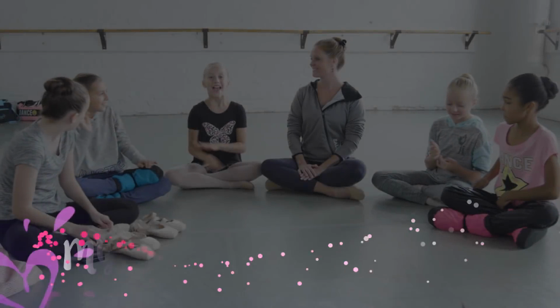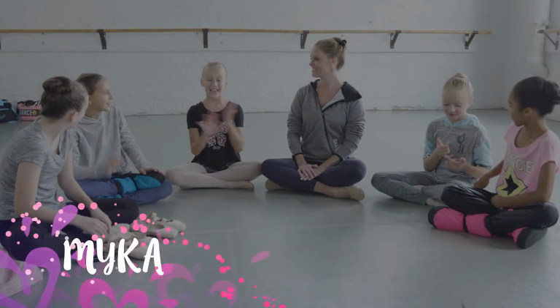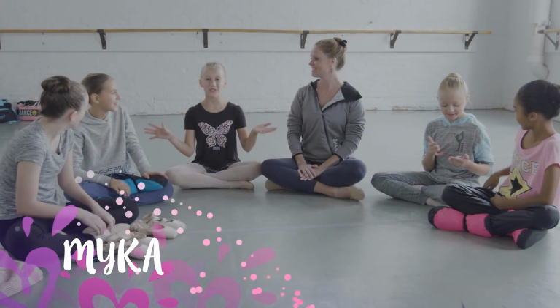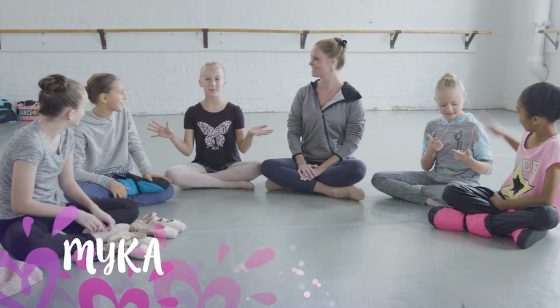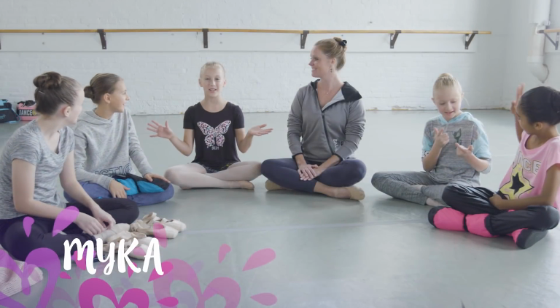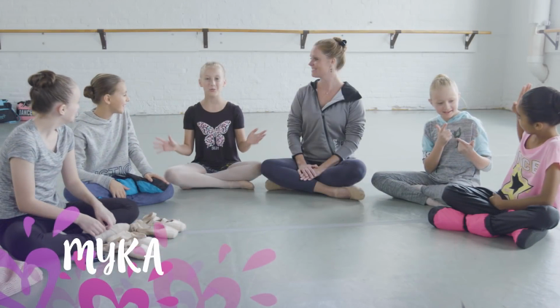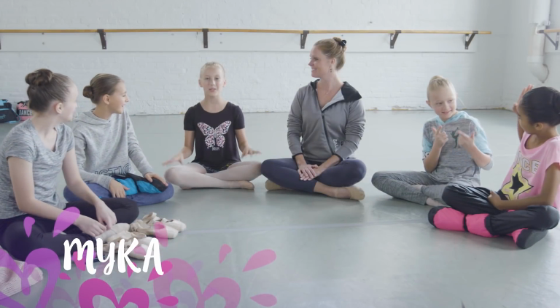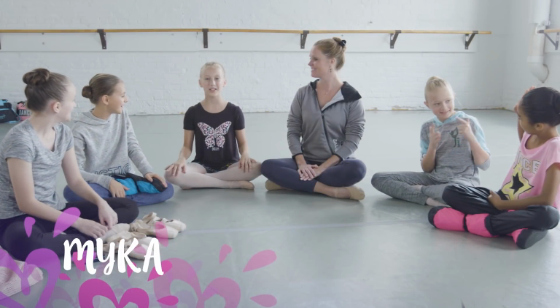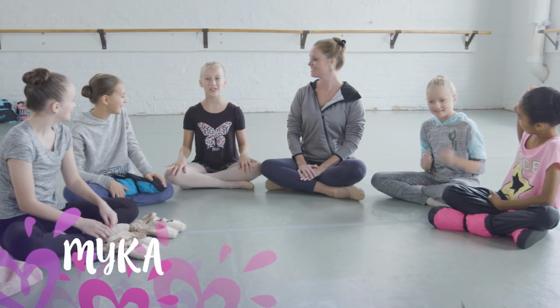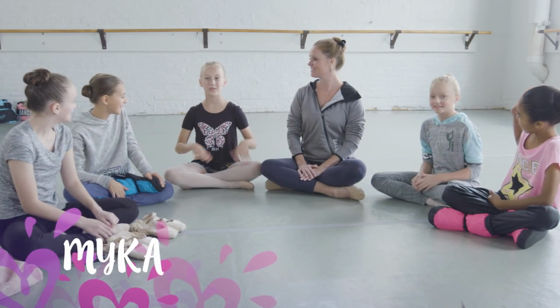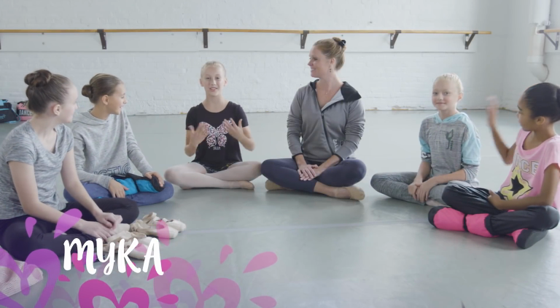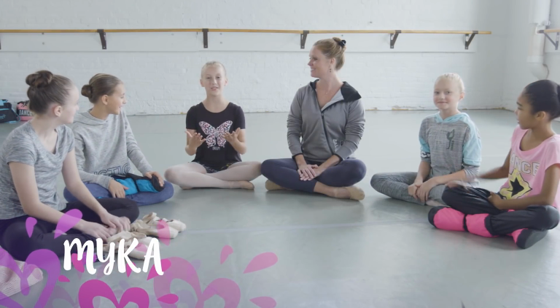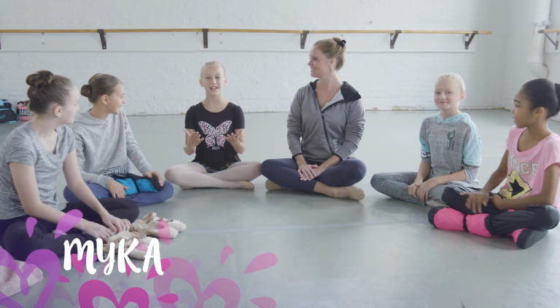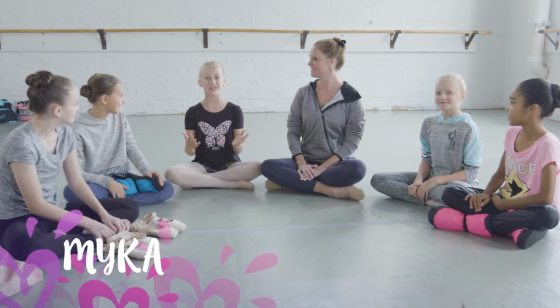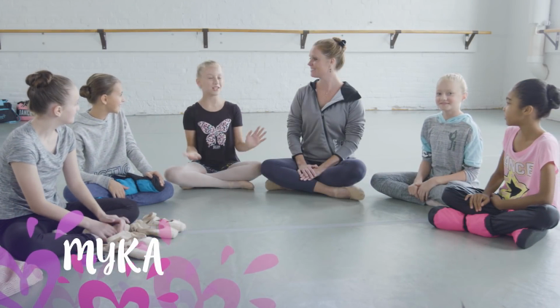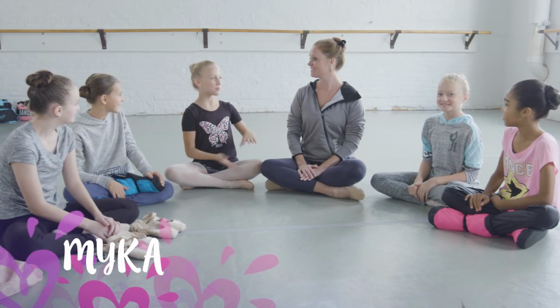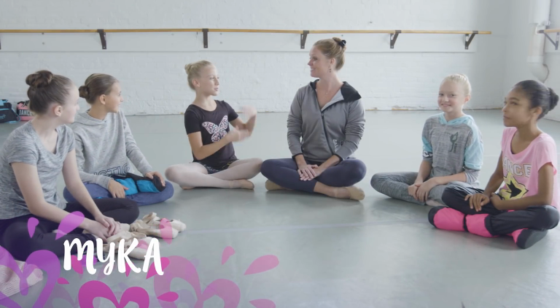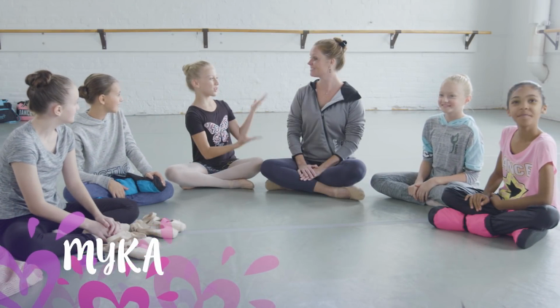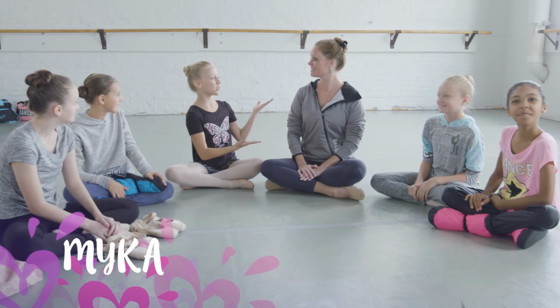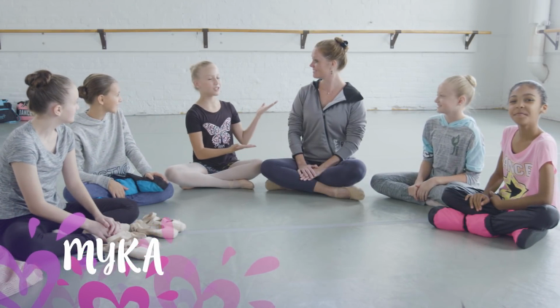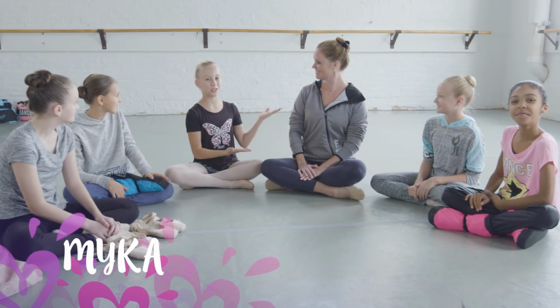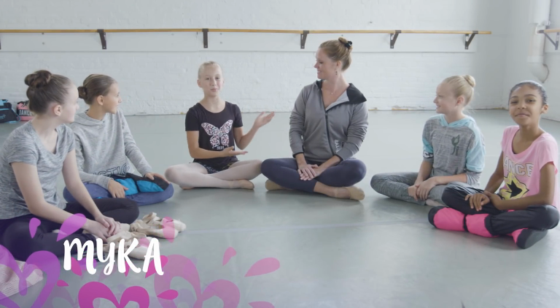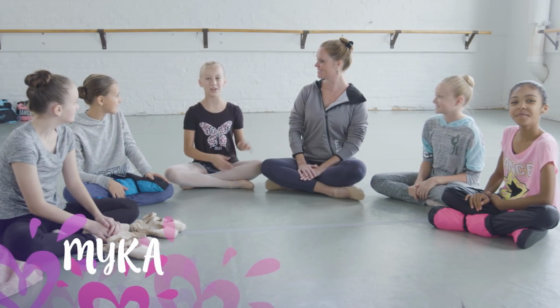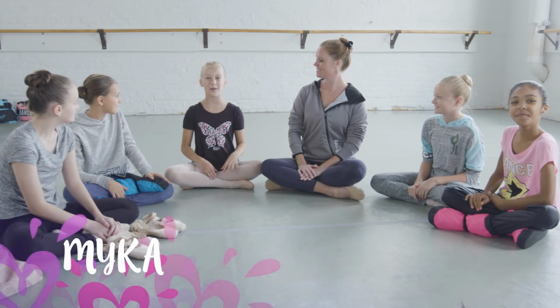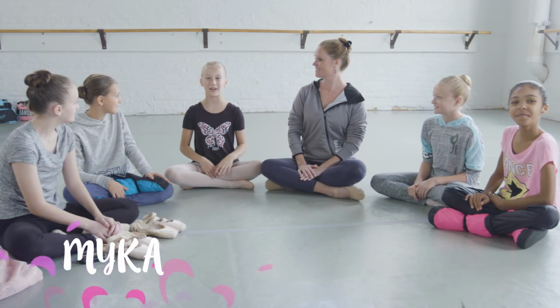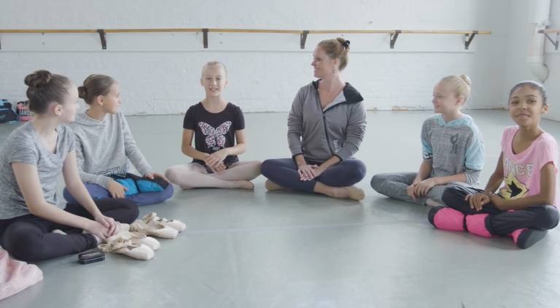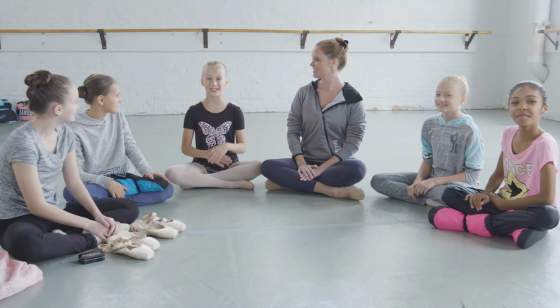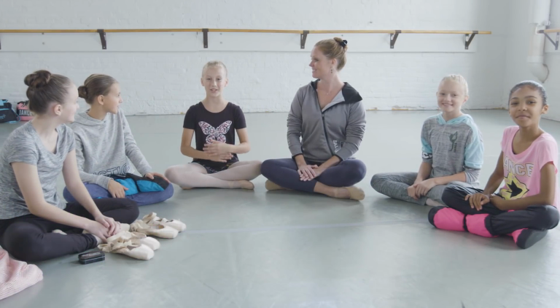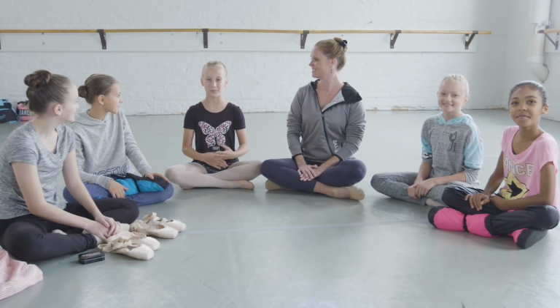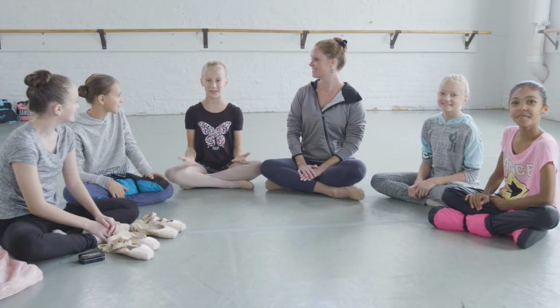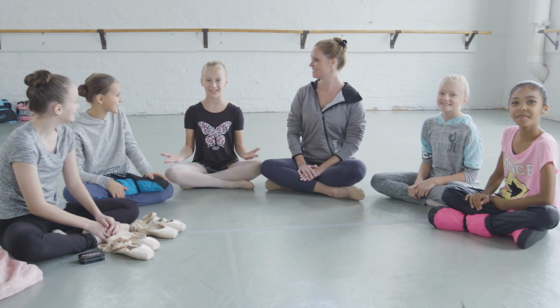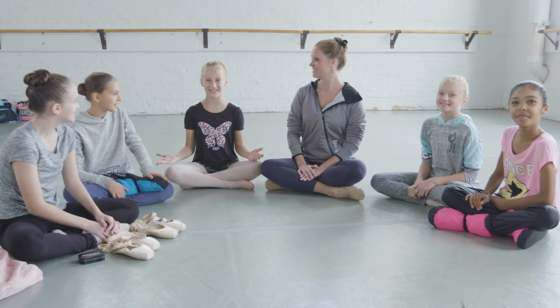Hey everybody, we're here to talk with you and our teacher, Miss Brooke, to learn more about dancing on pointe.